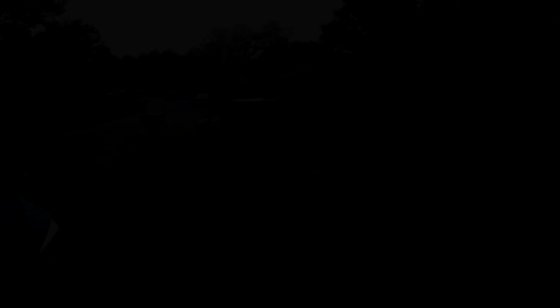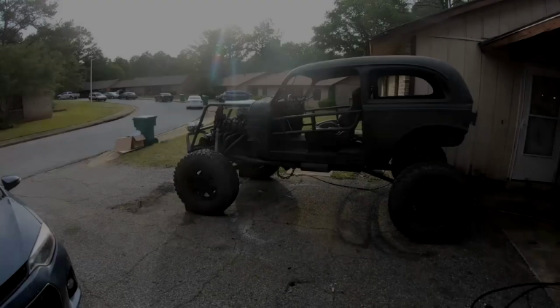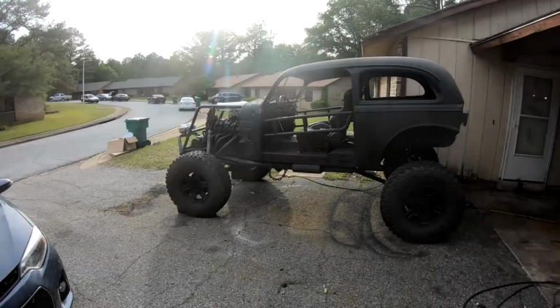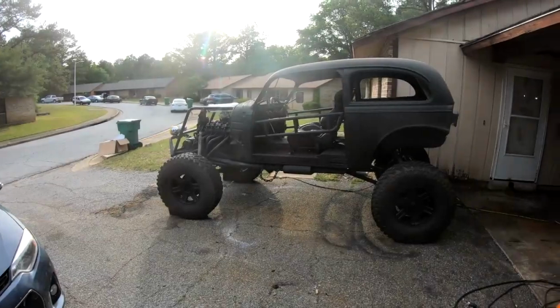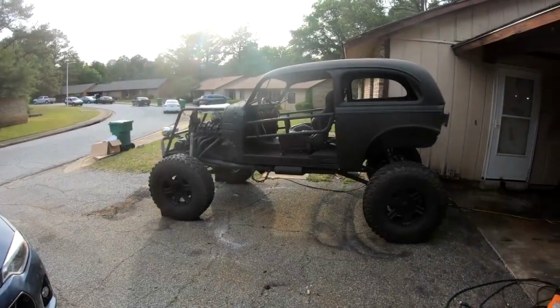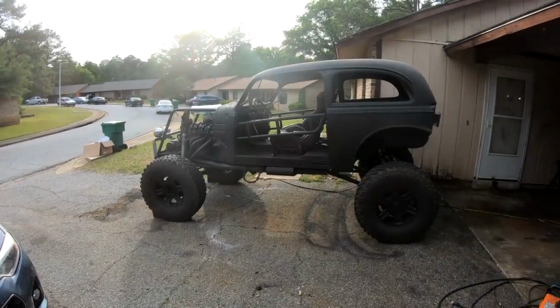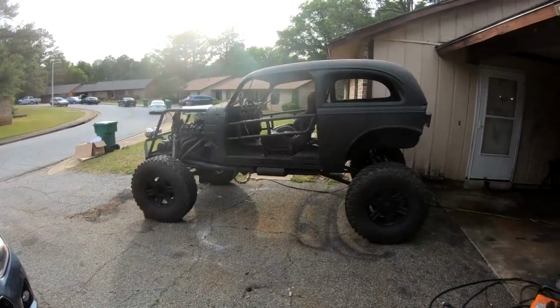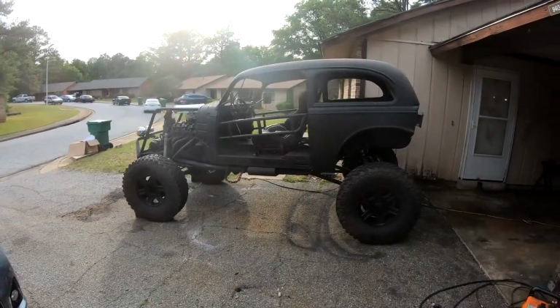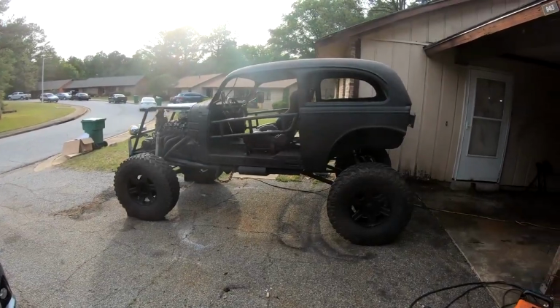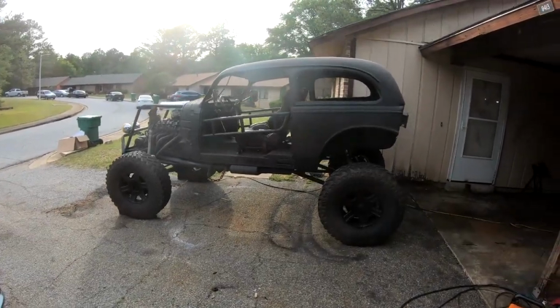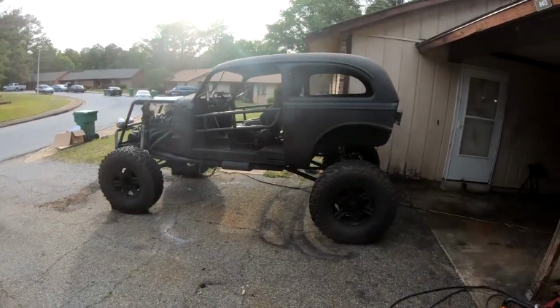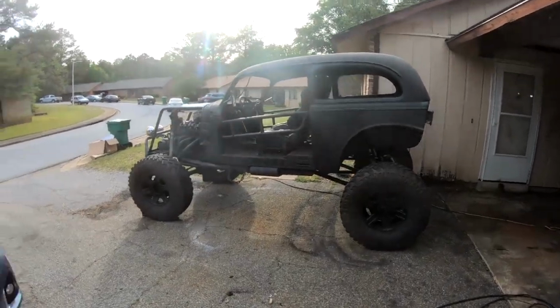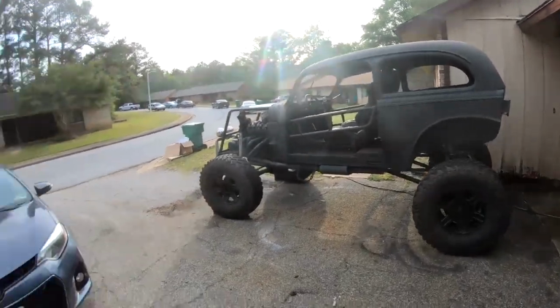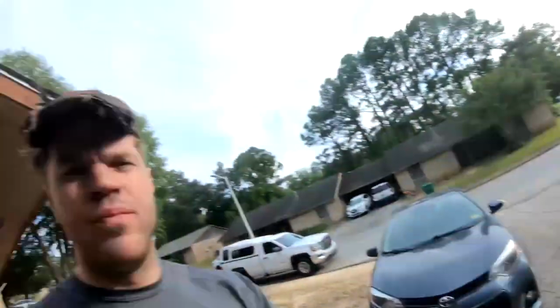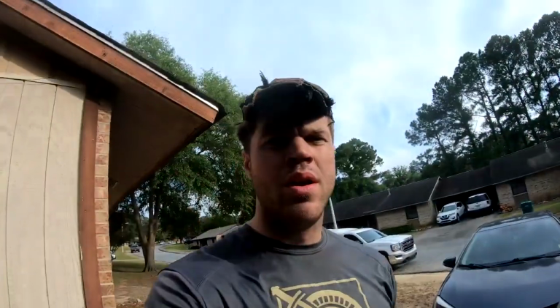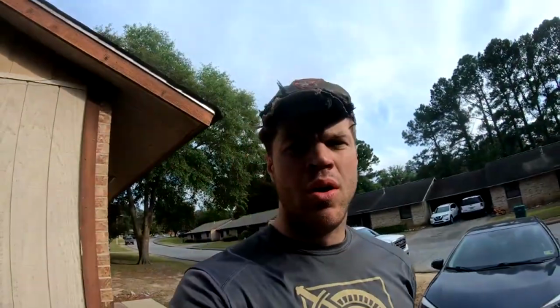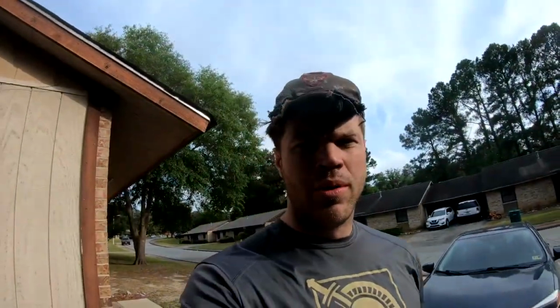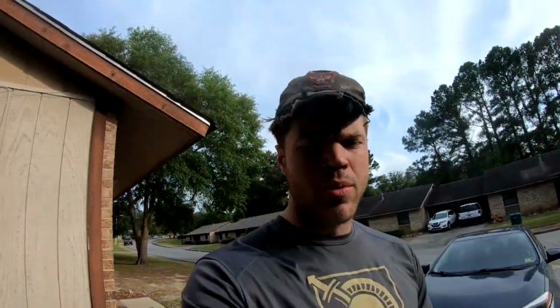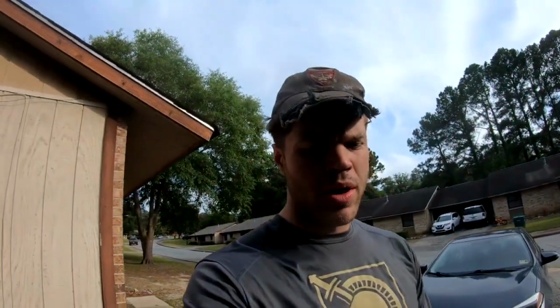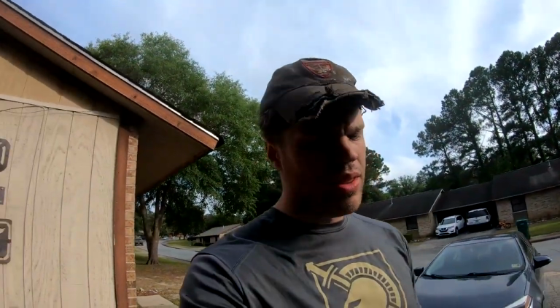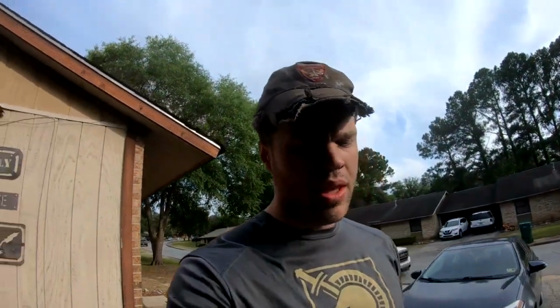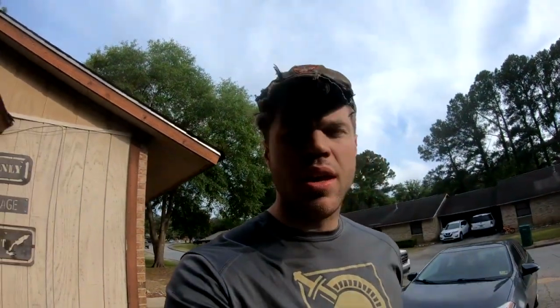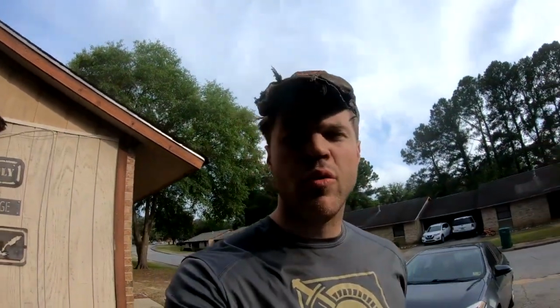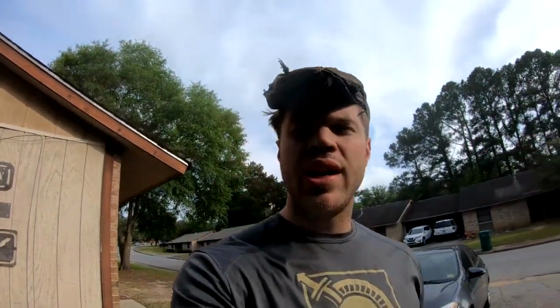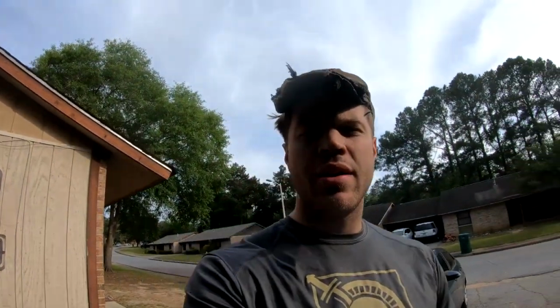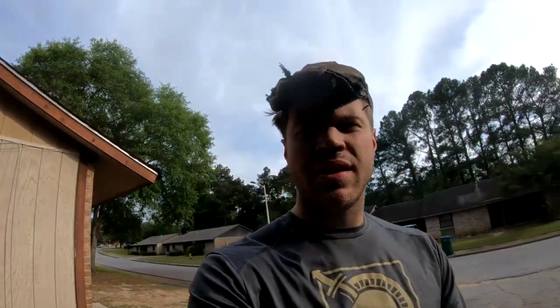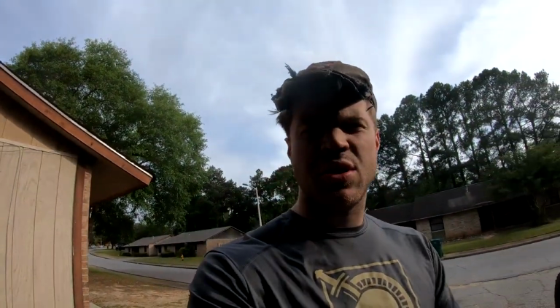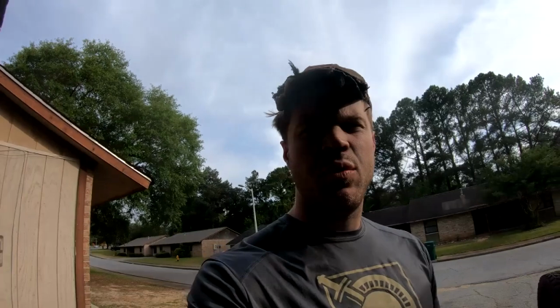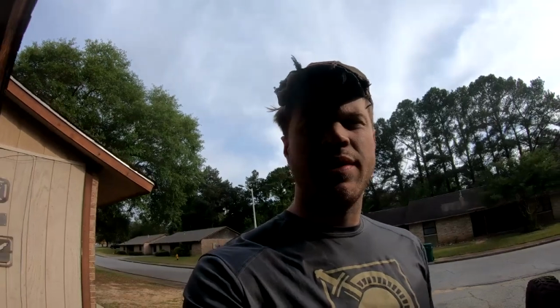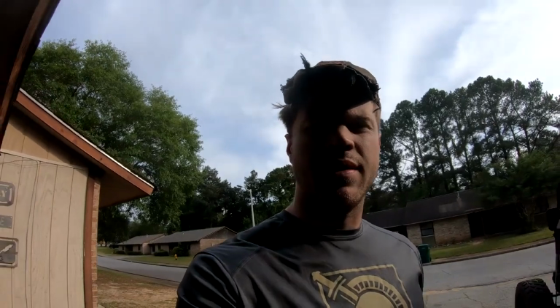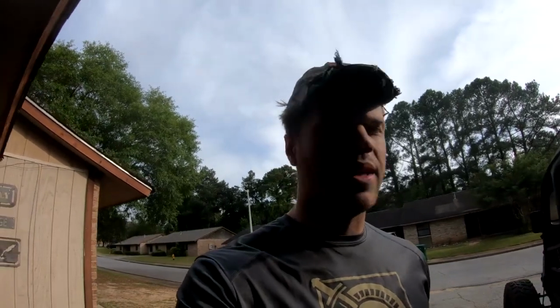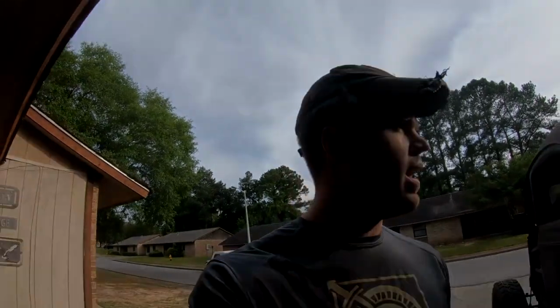All right, y'all. 38 Chevy looking good. We're going to work on the radiator and cooling system today.